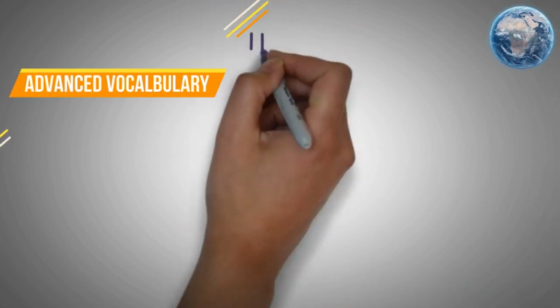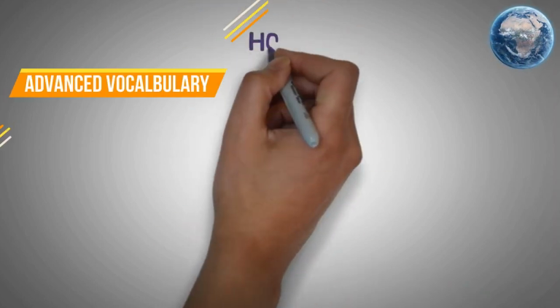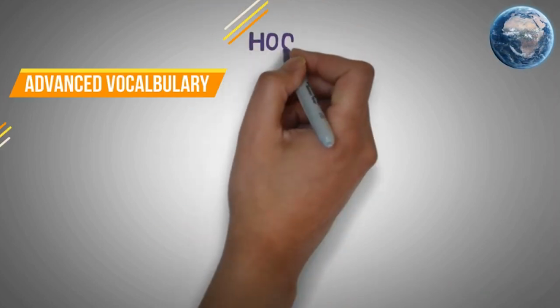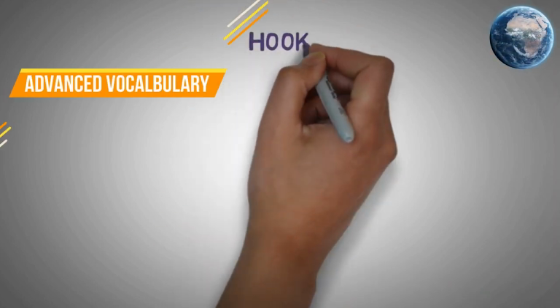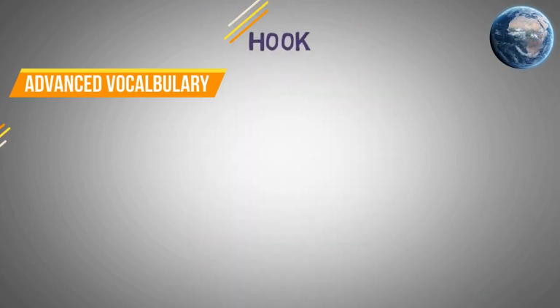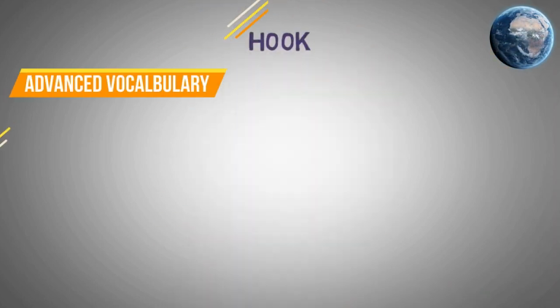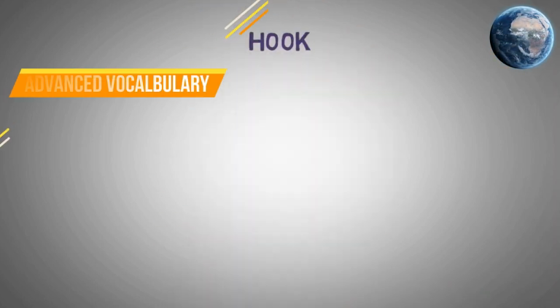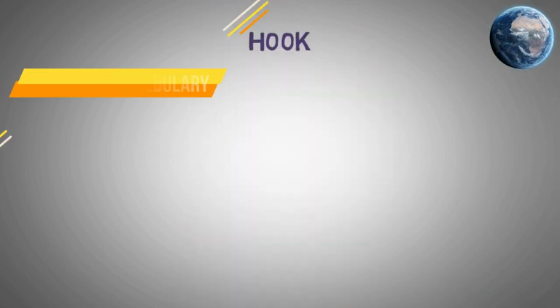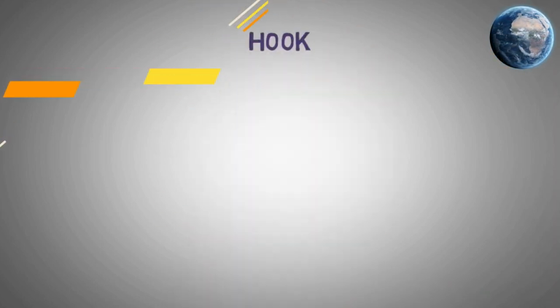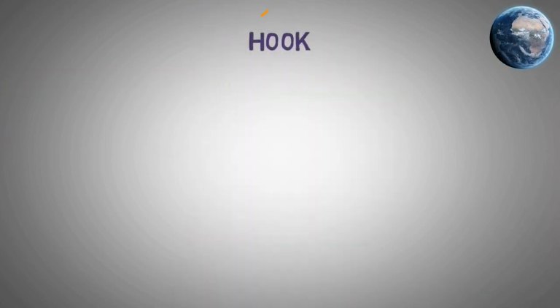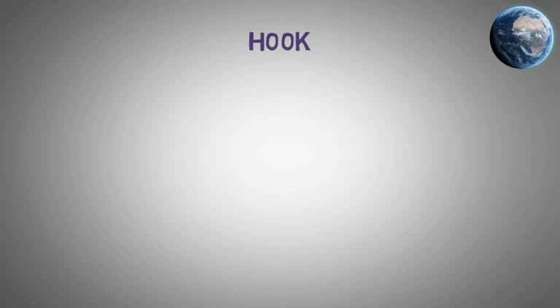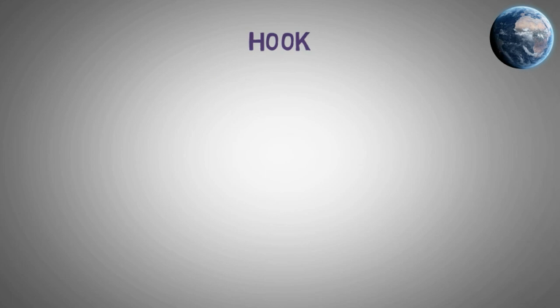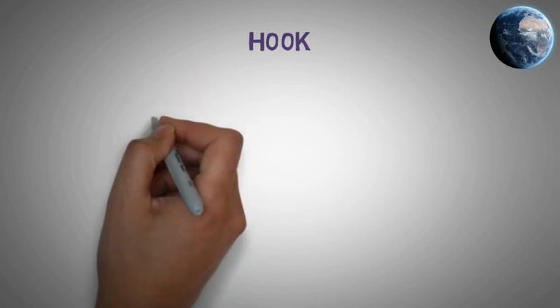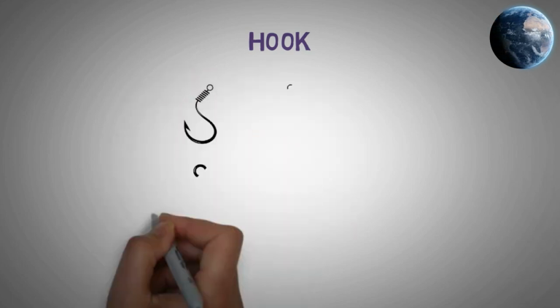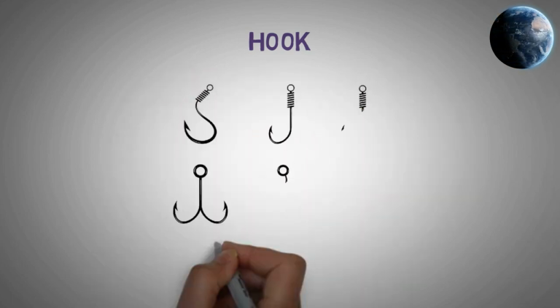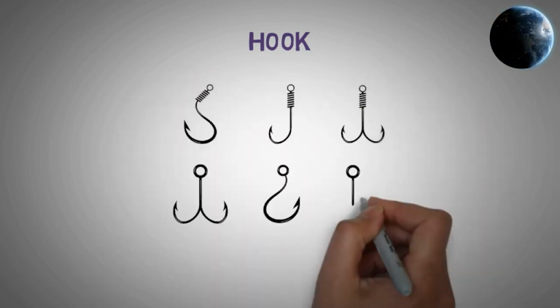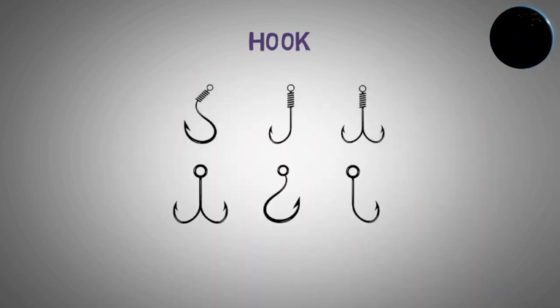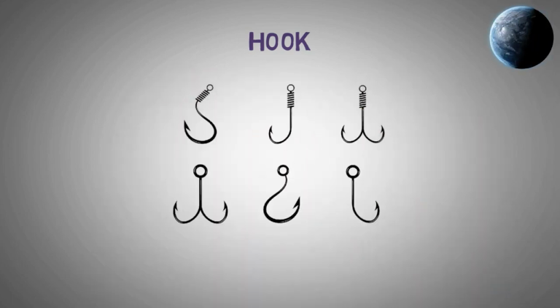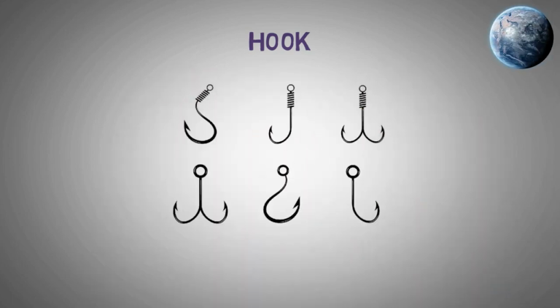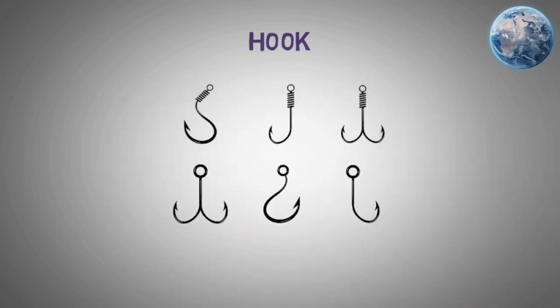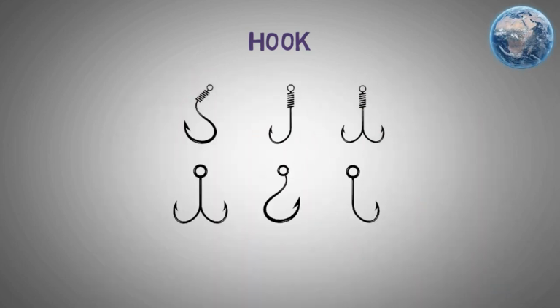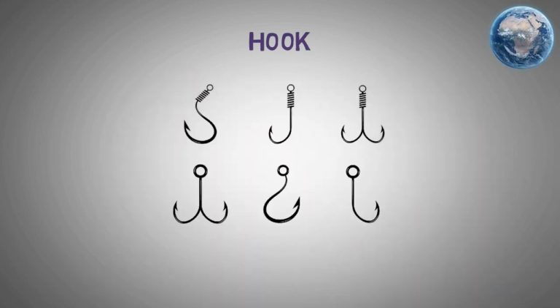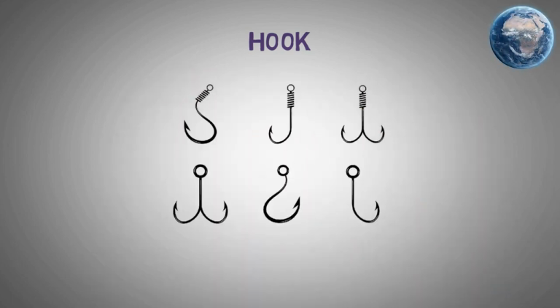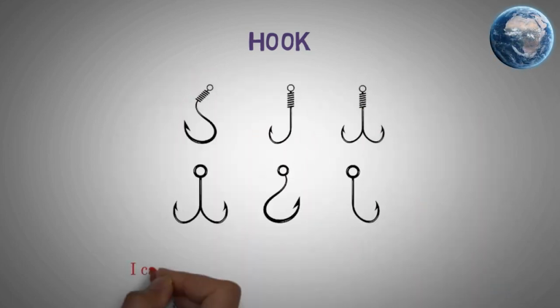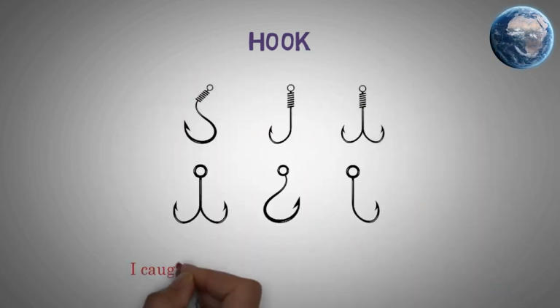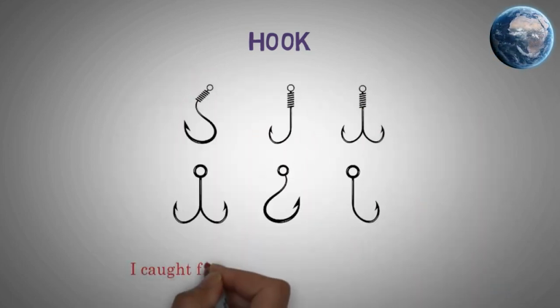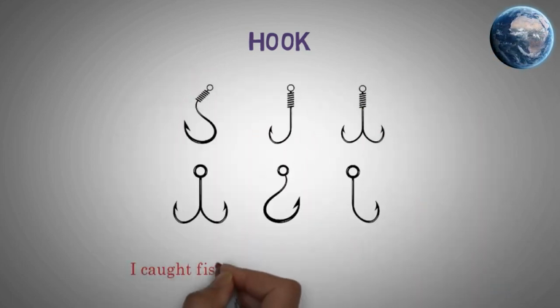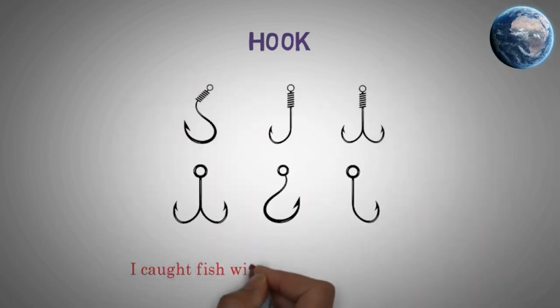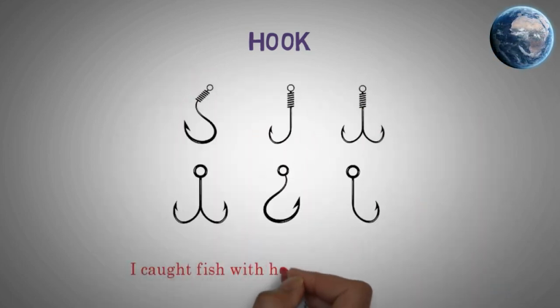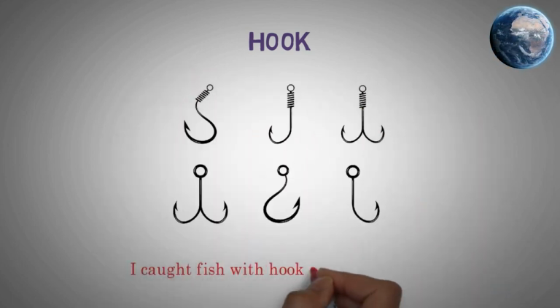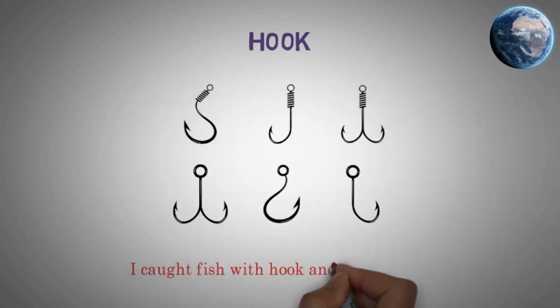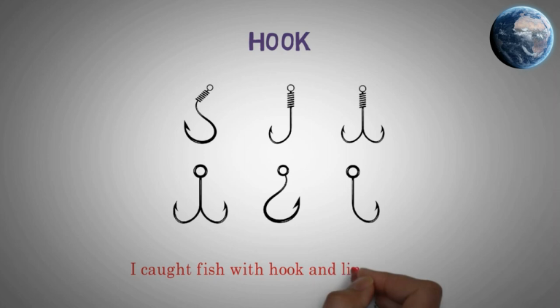Hook. I caught fish with hook and line and pull.